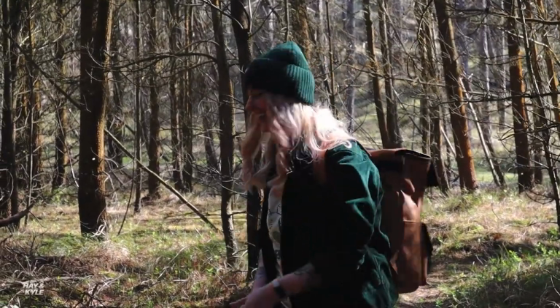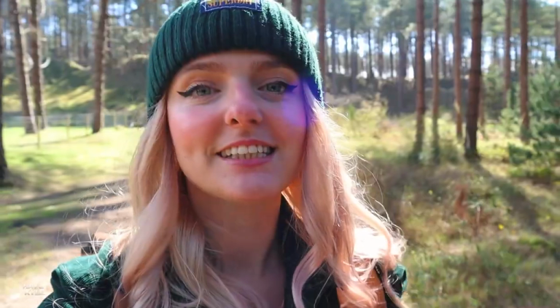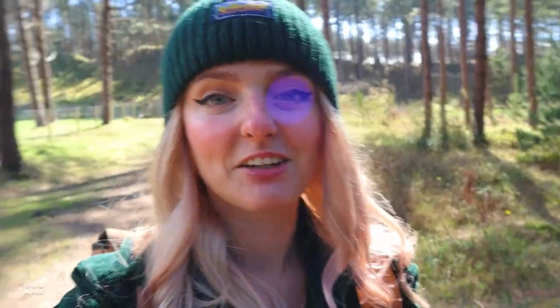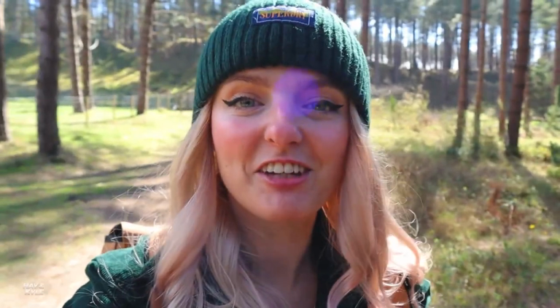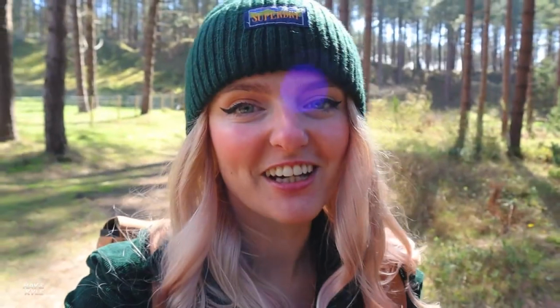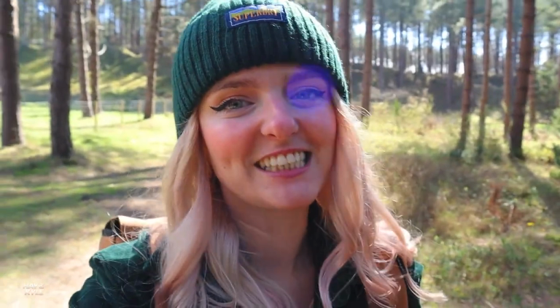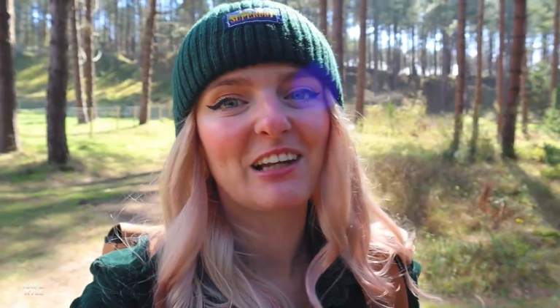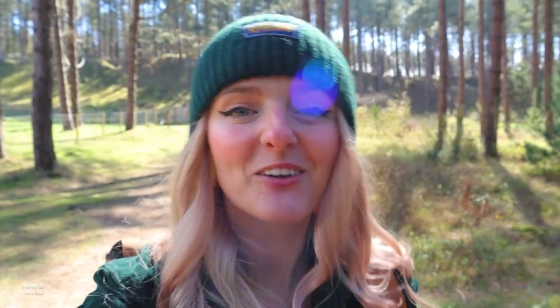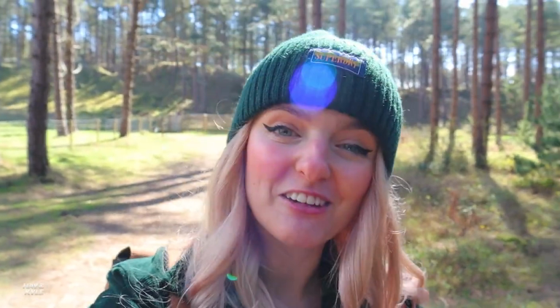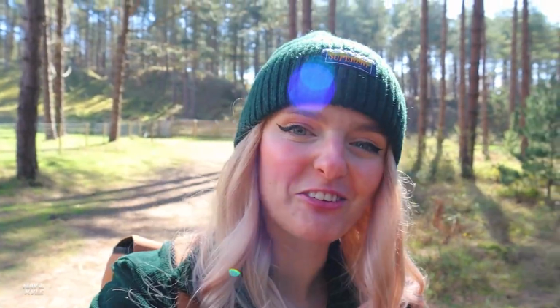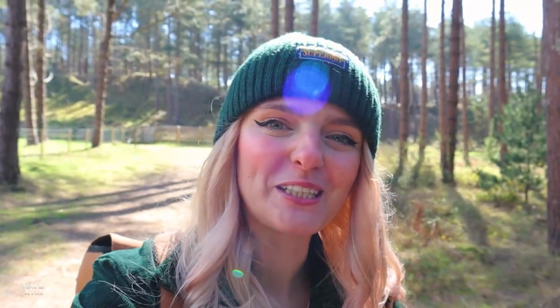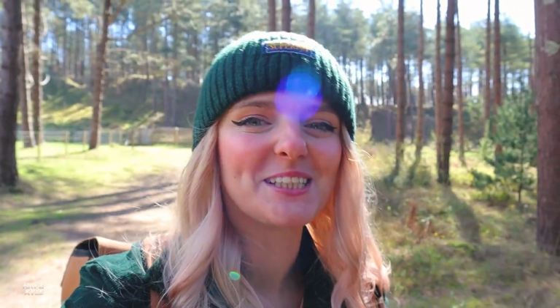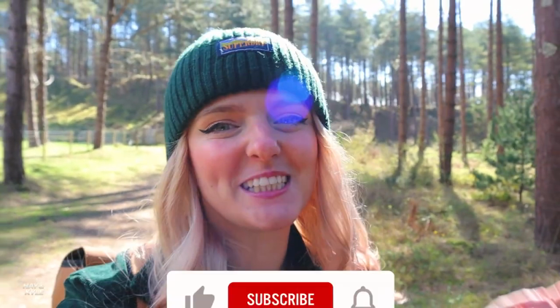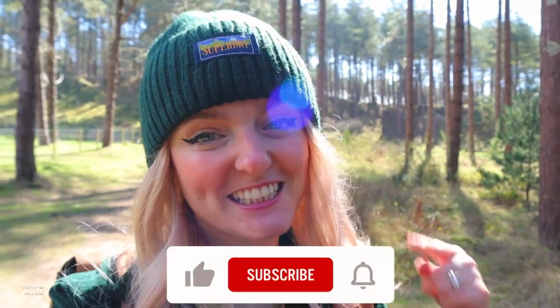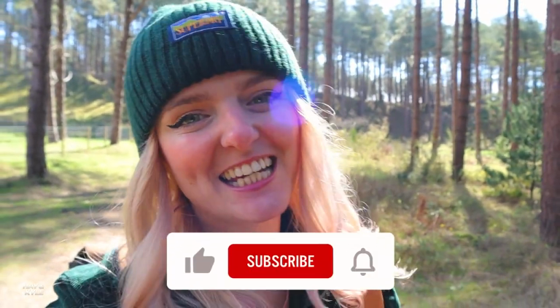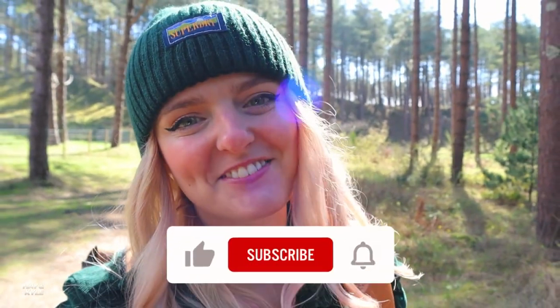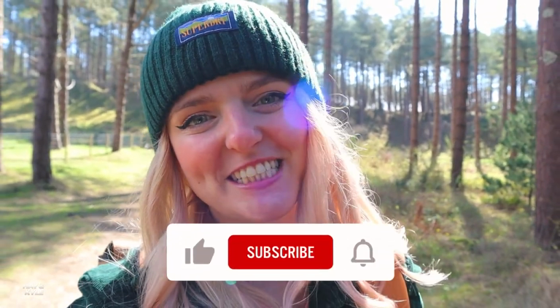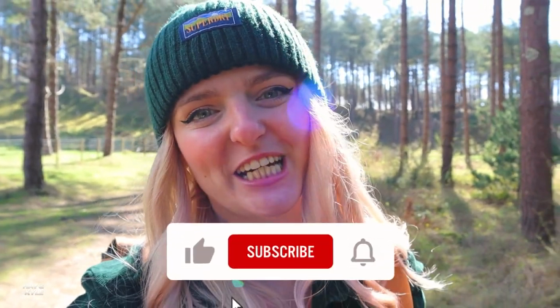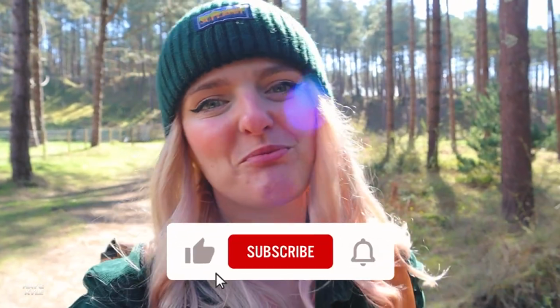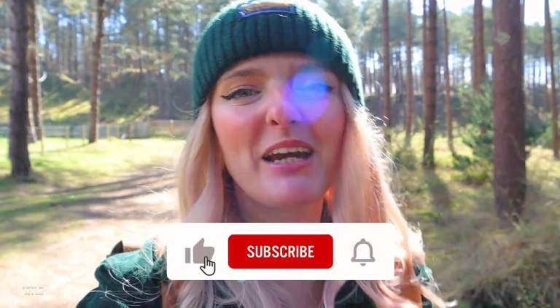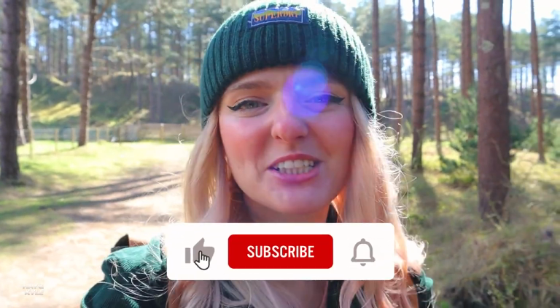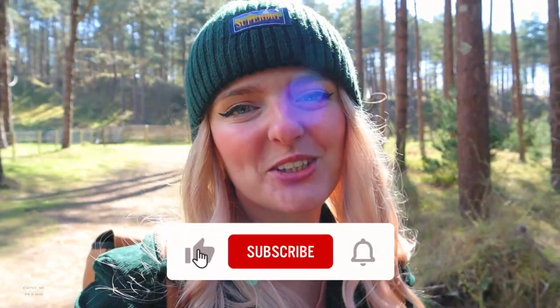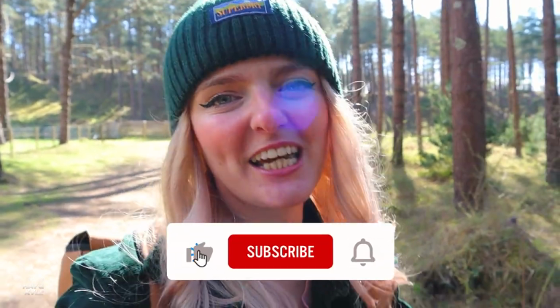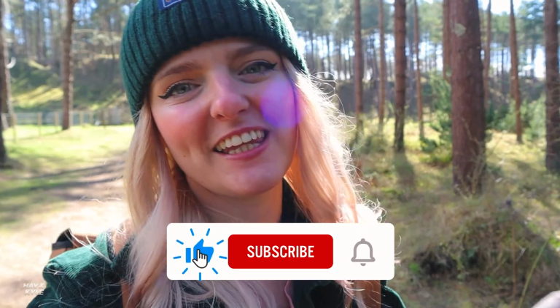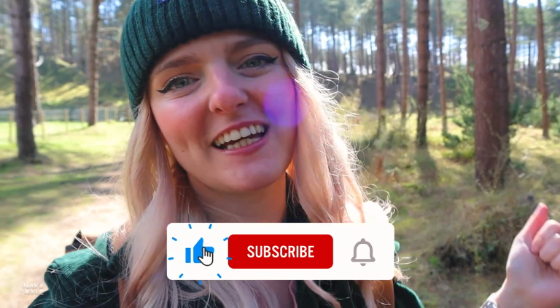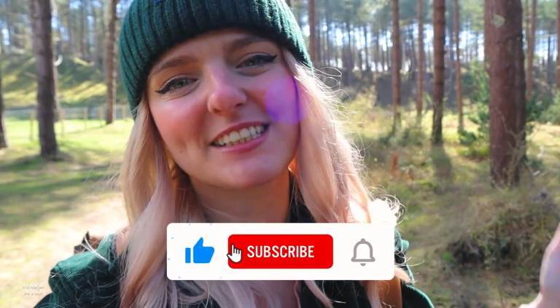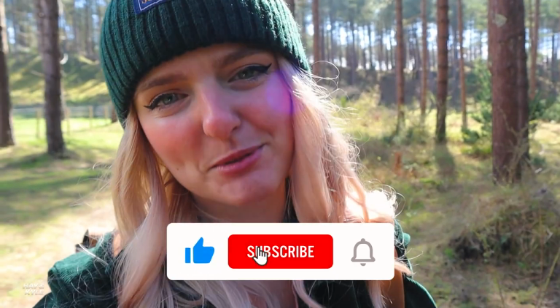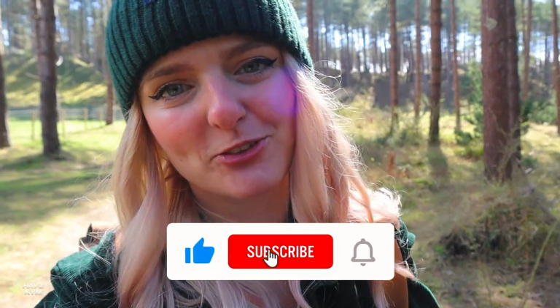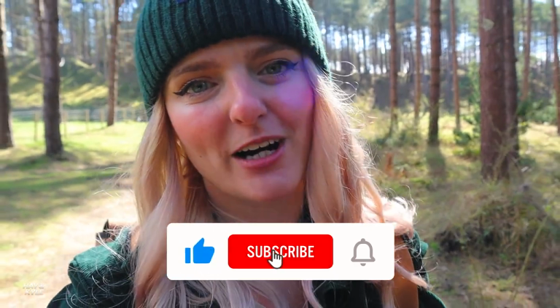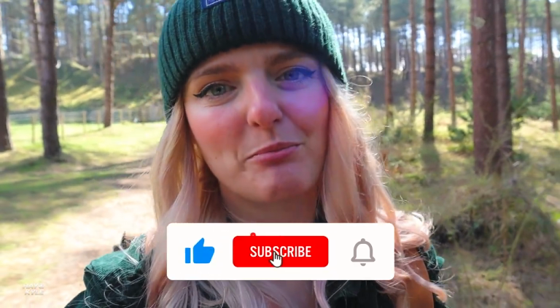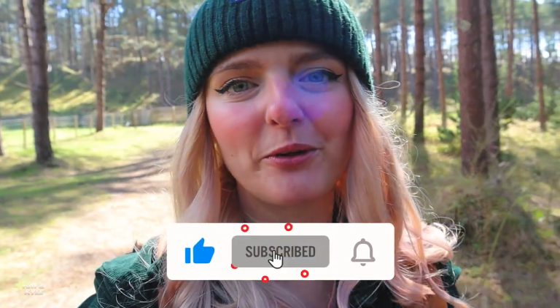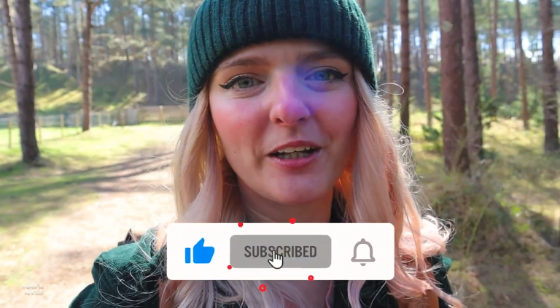If you guys are looking forward to today's video, make sure you hit that subscribe button.